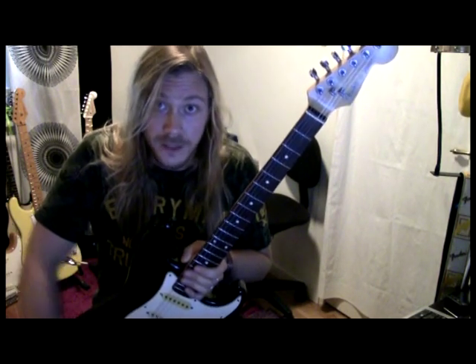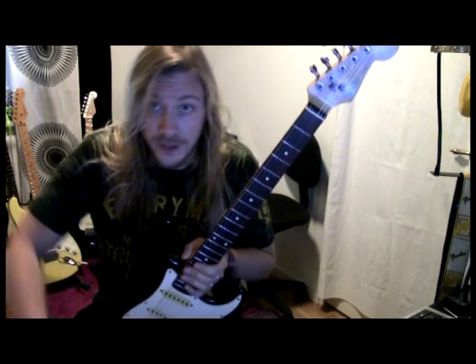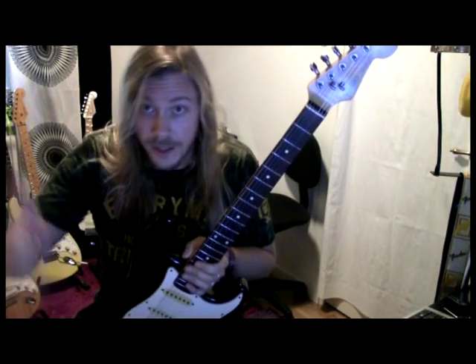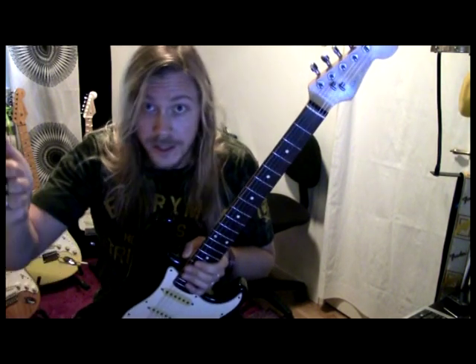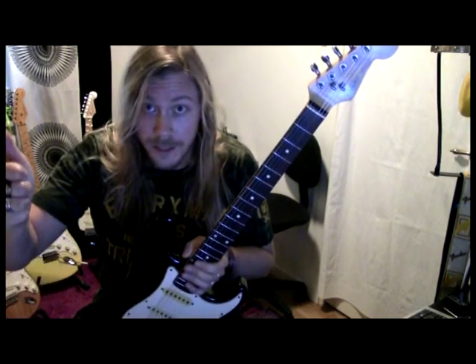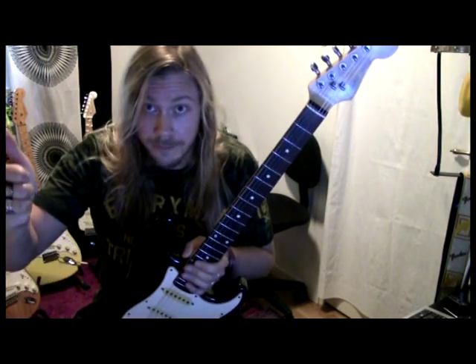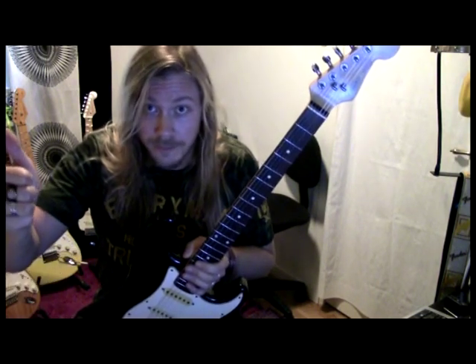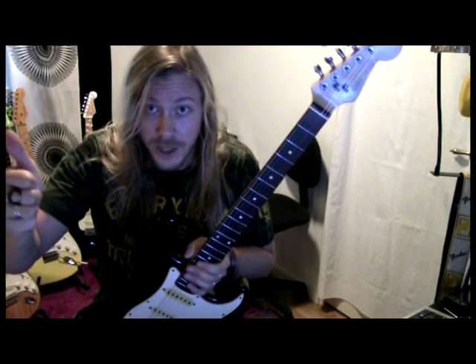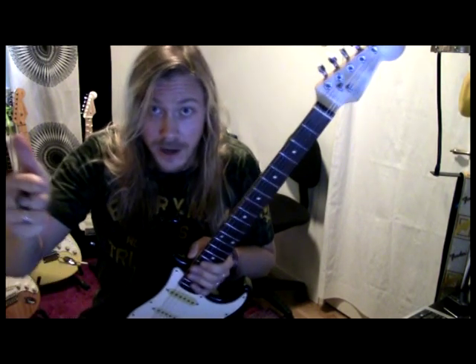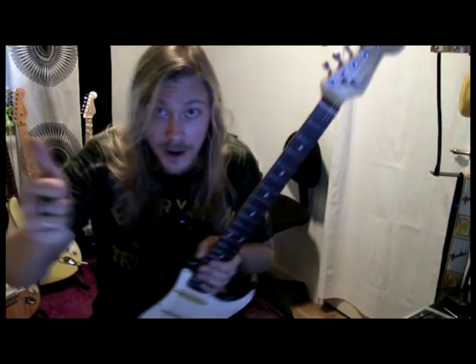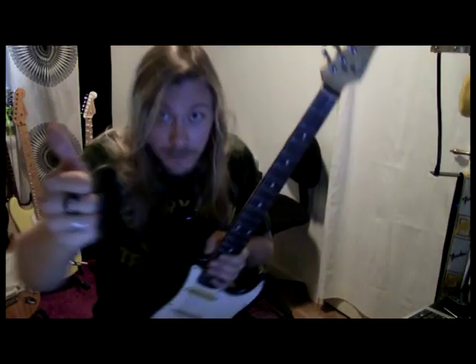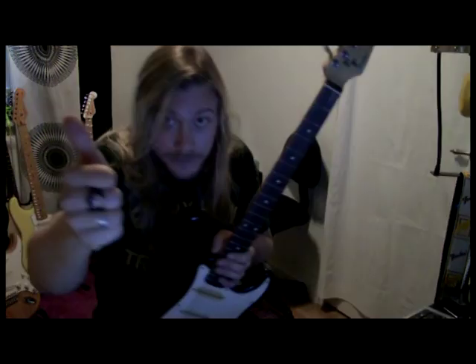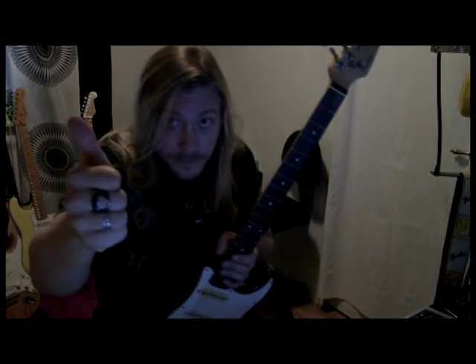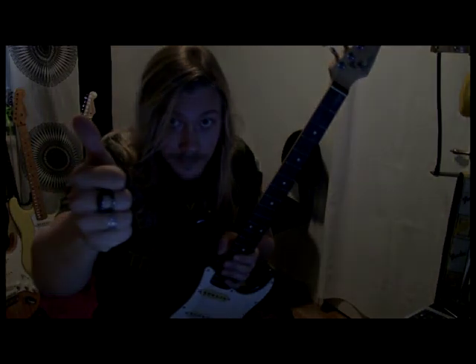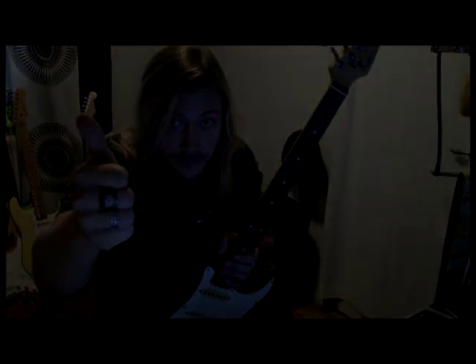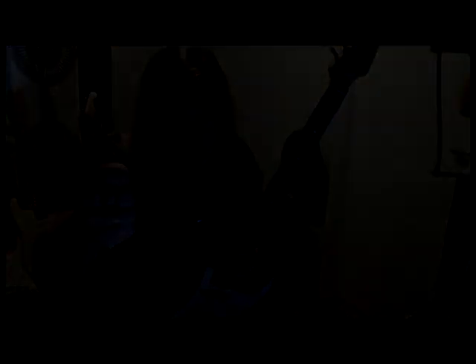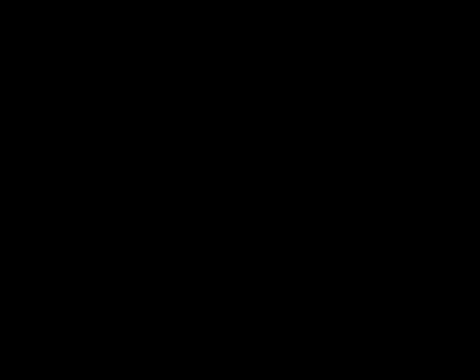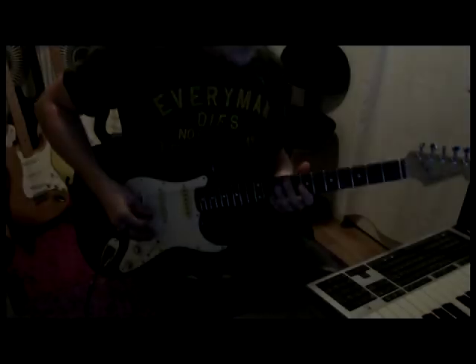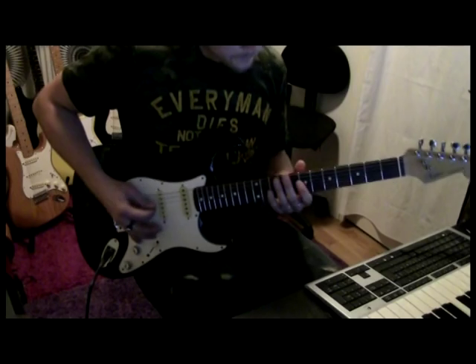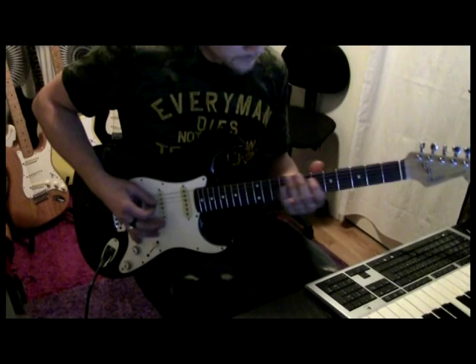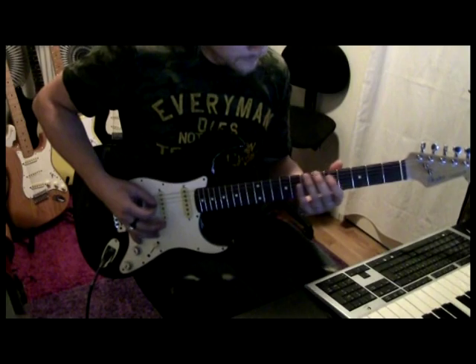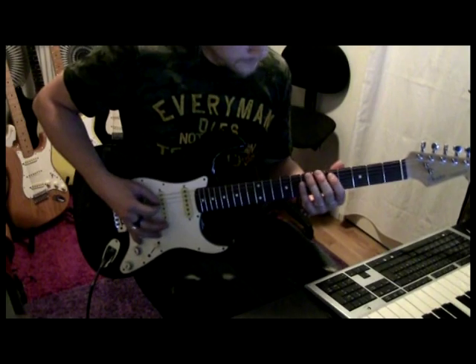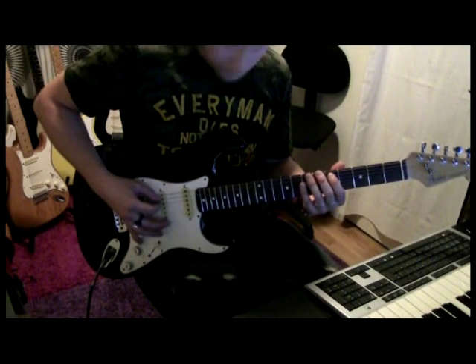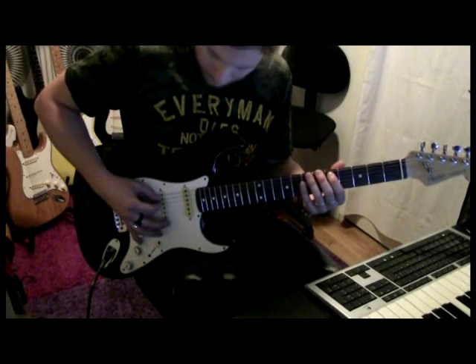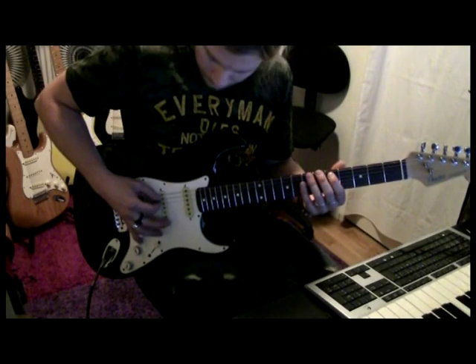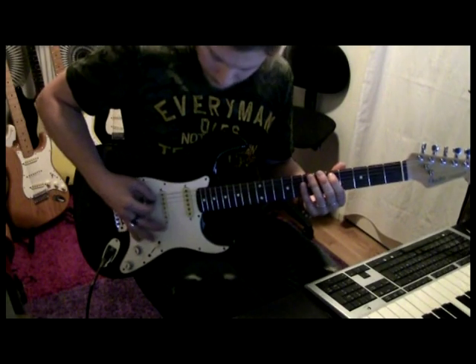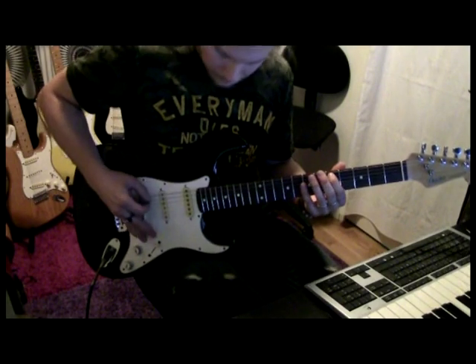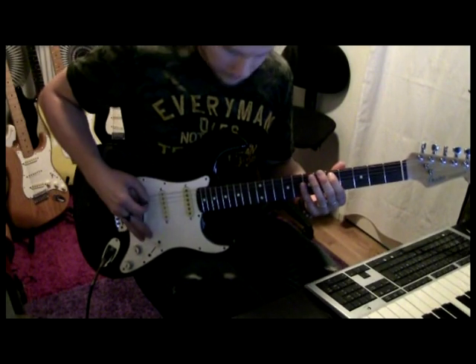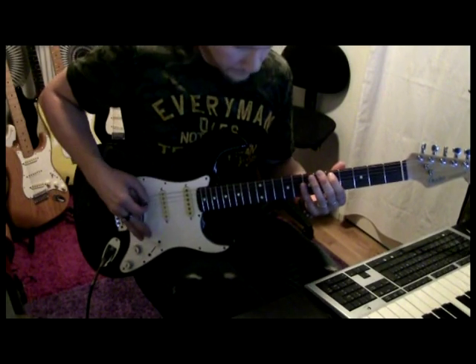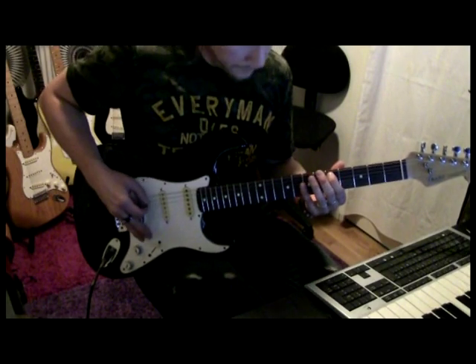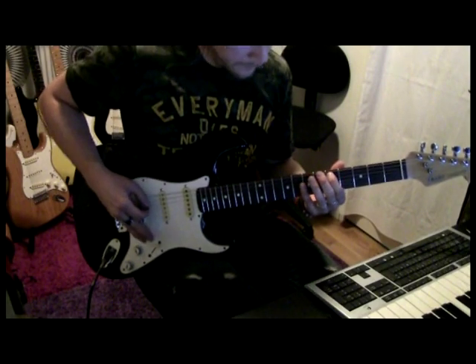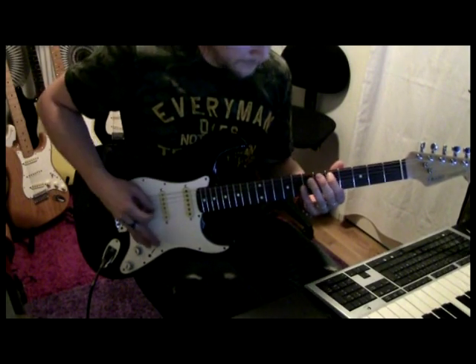So I'm gonna improvise something over a backing track I just made here — enjoy. See you next time. Take care. Bye.